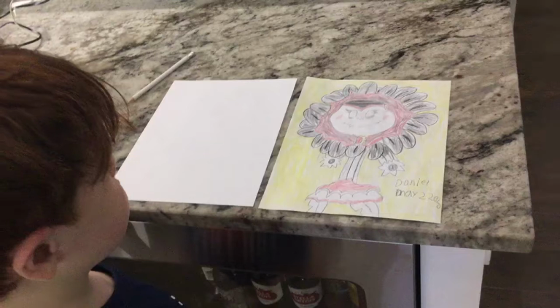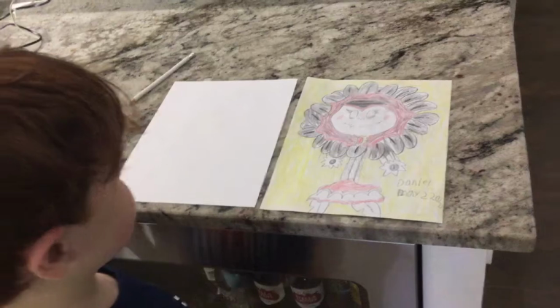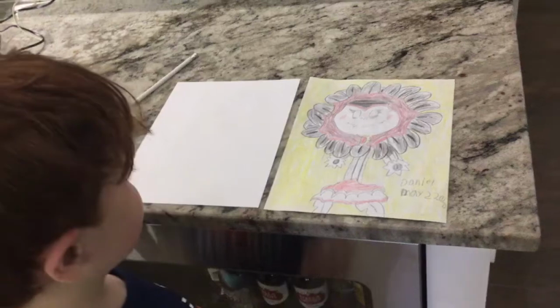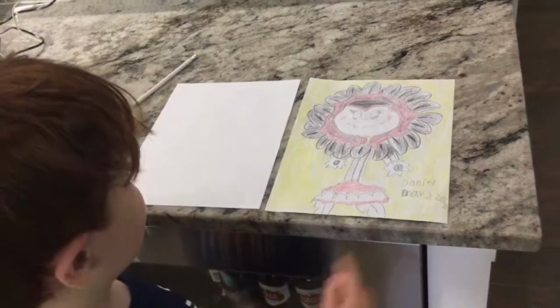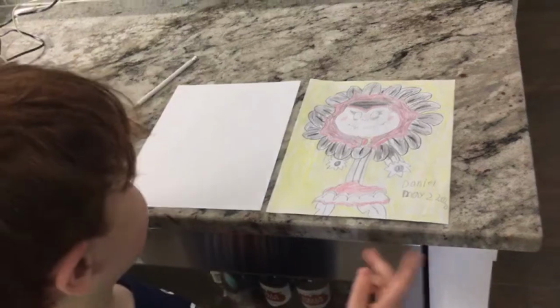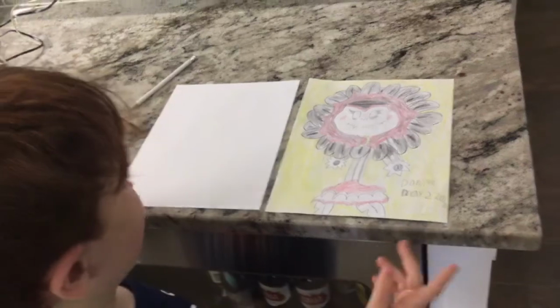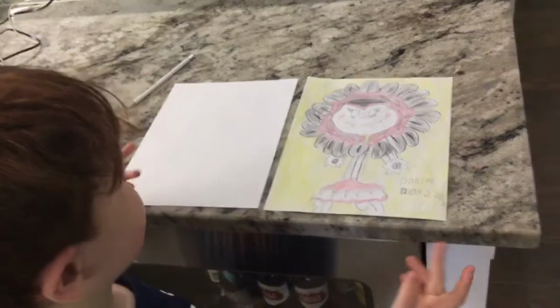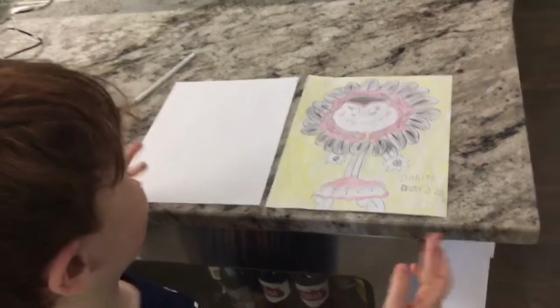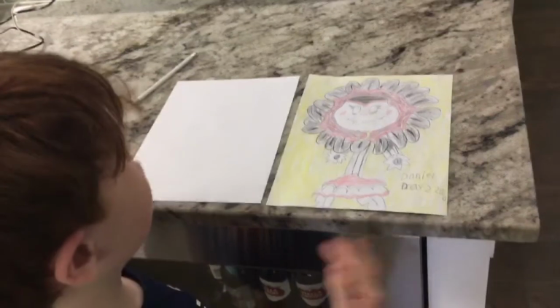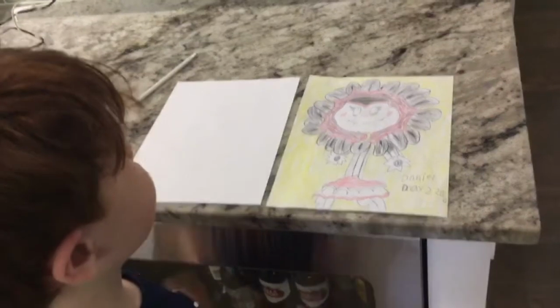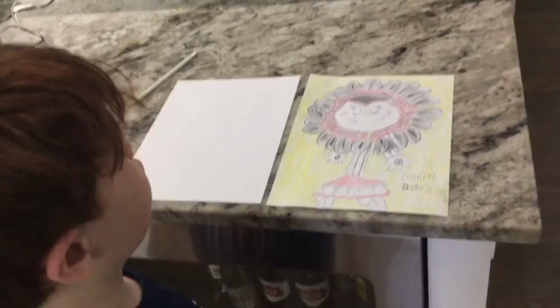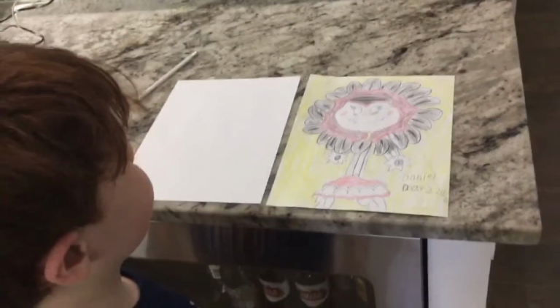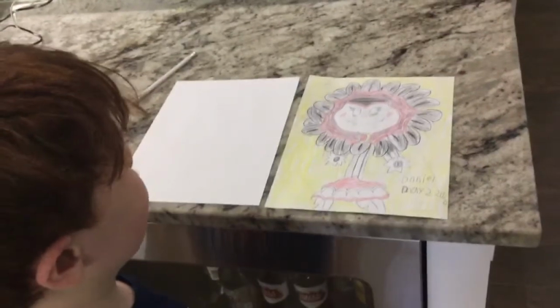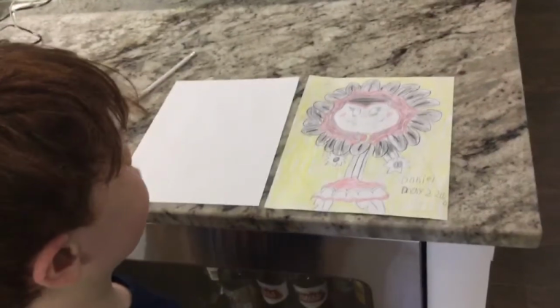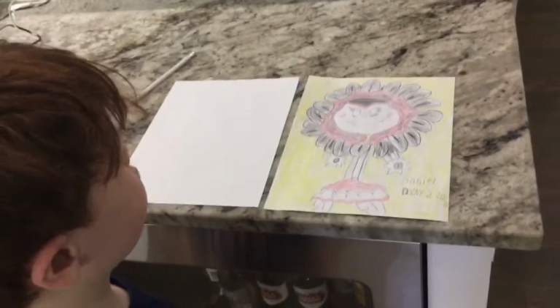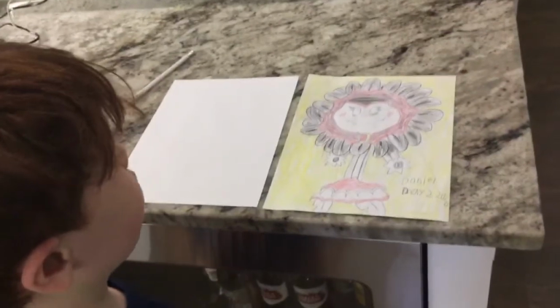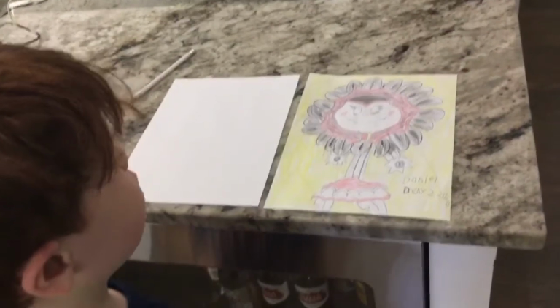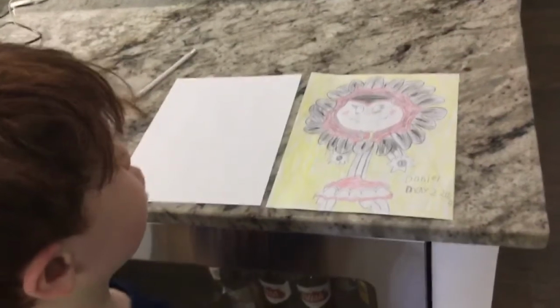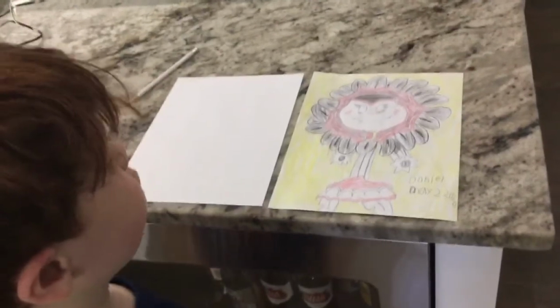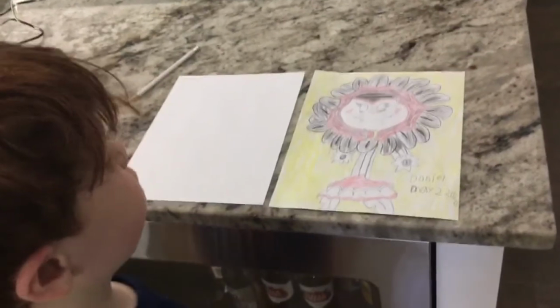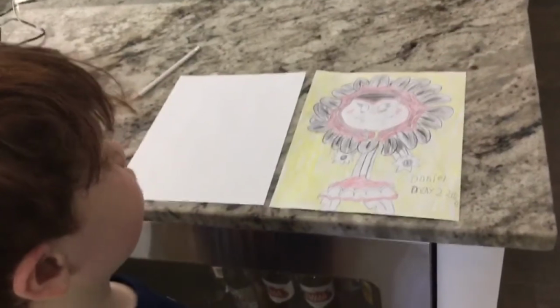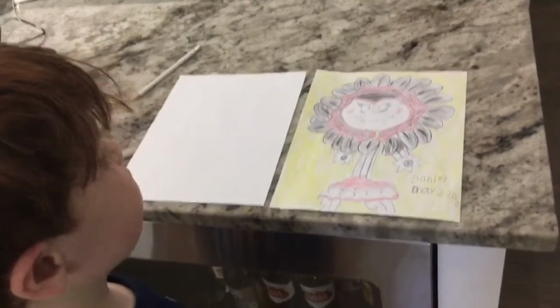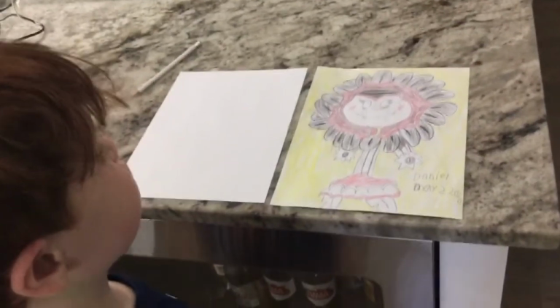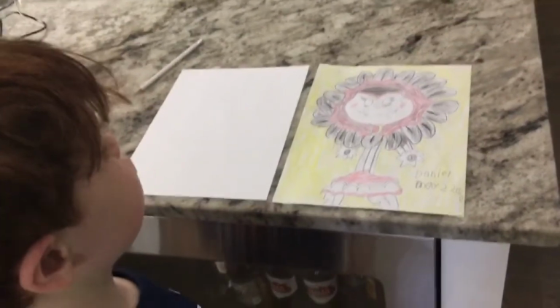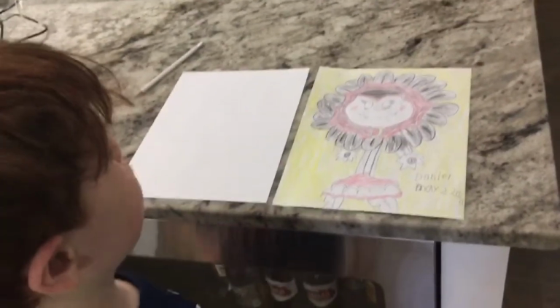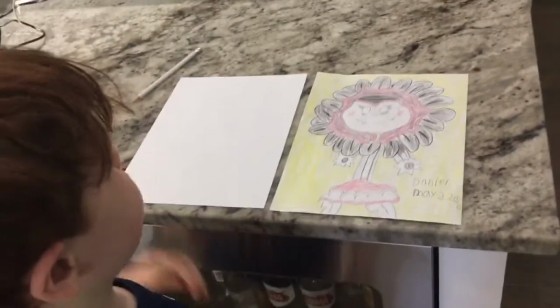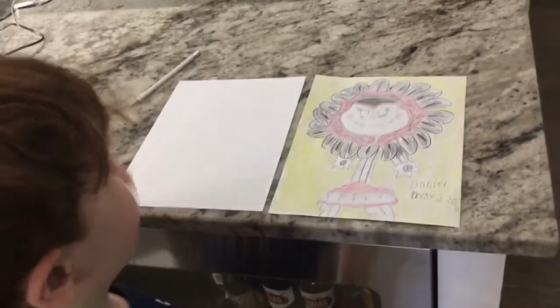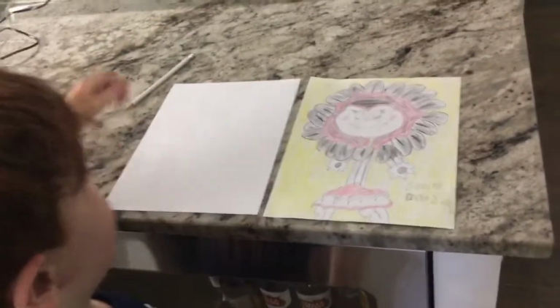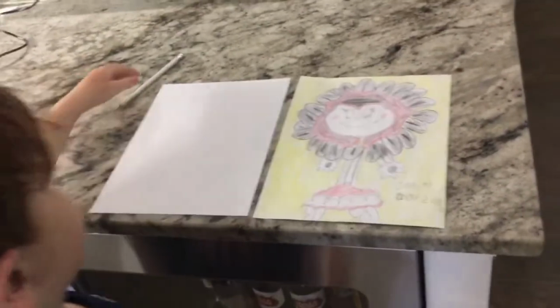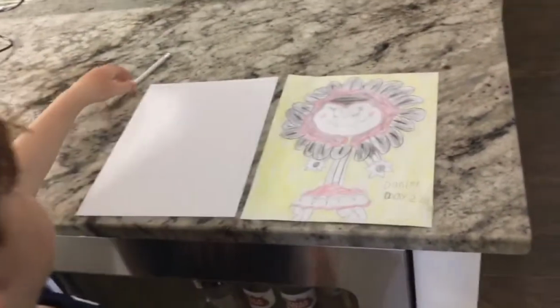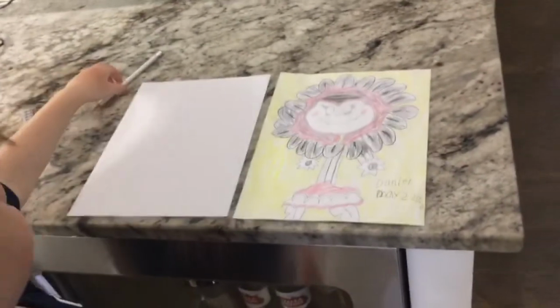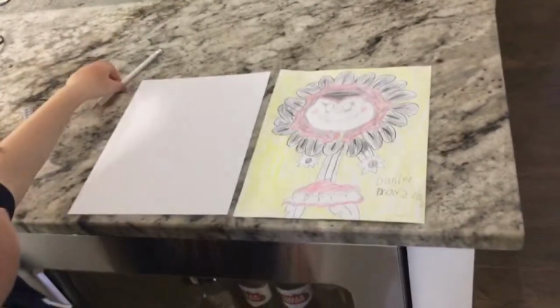Hi guys, today I'll be drawing a vampire flower from Plants vs. Zombies Garden Warfare.